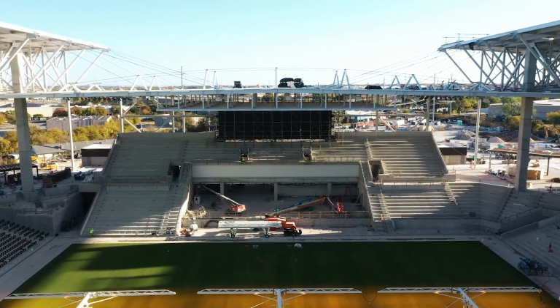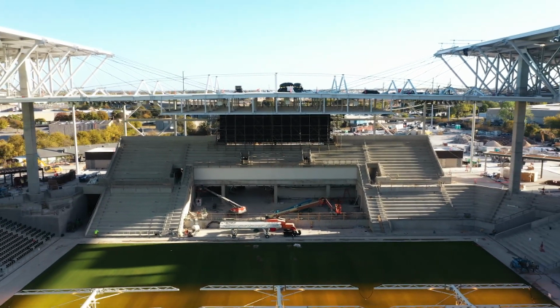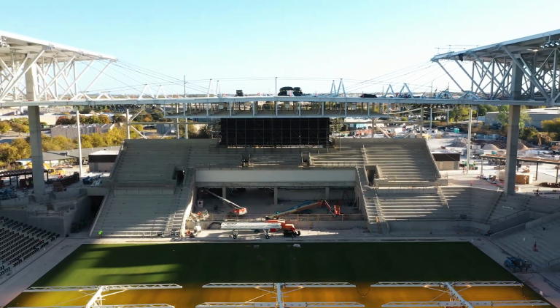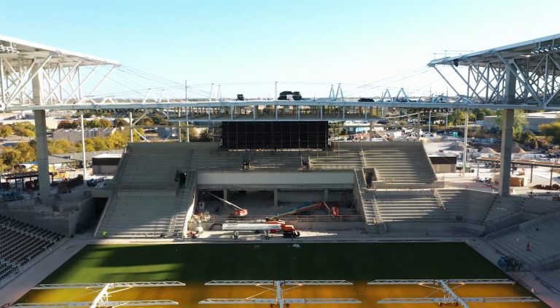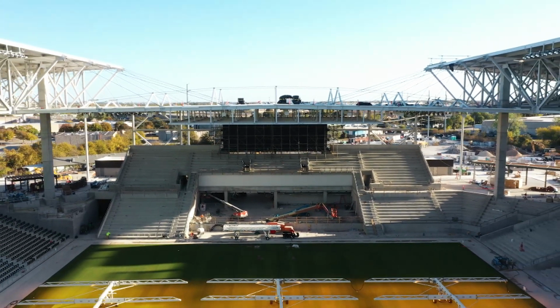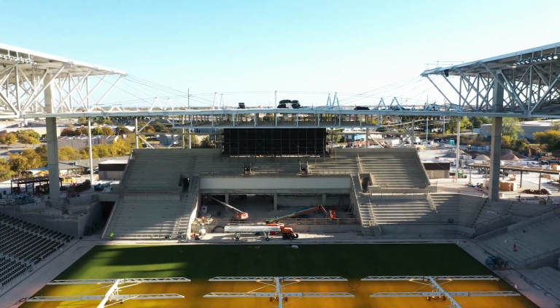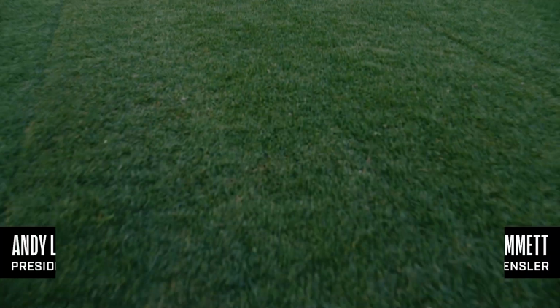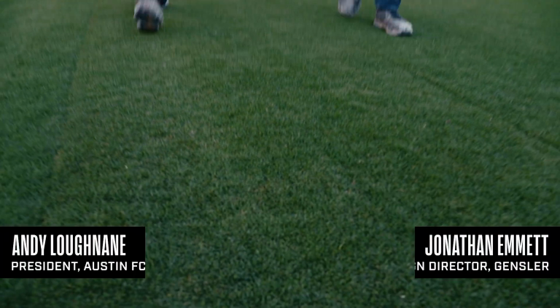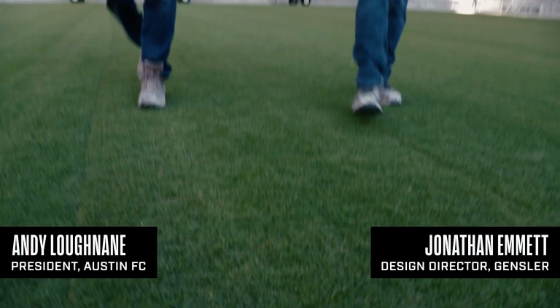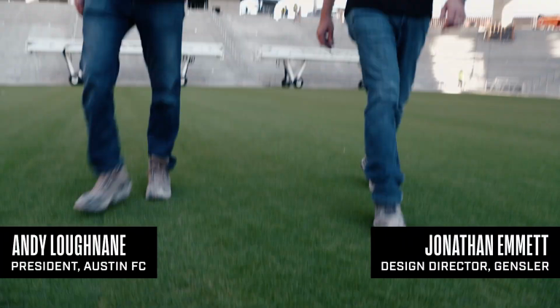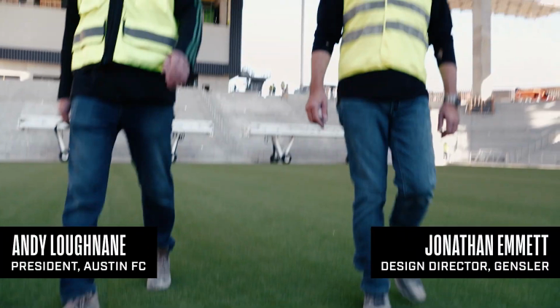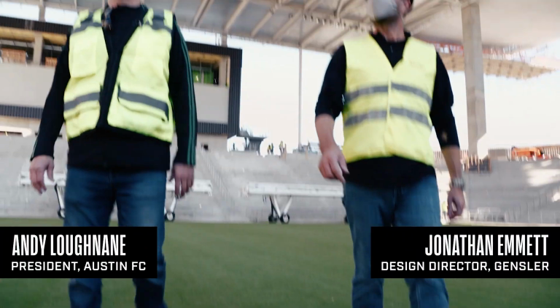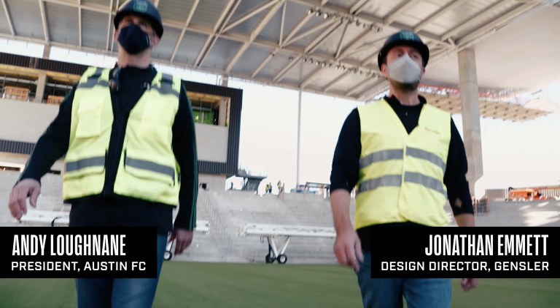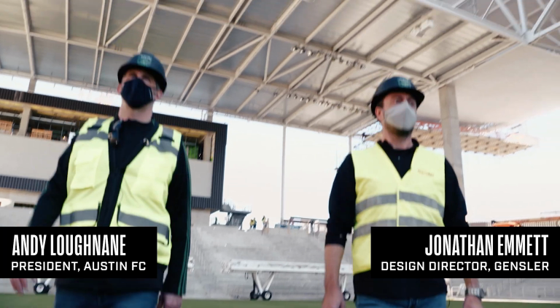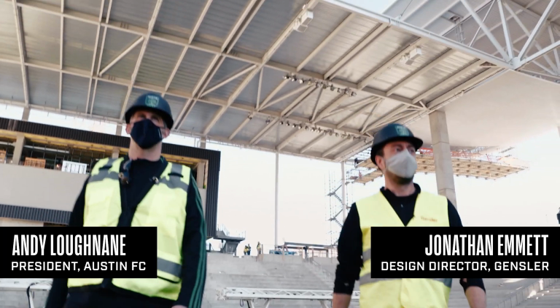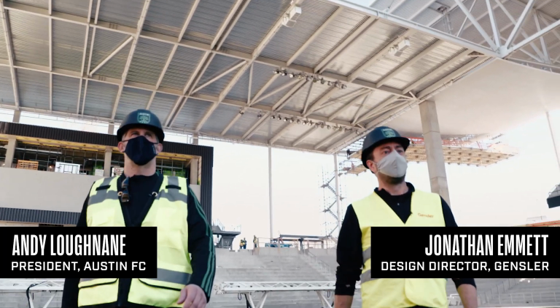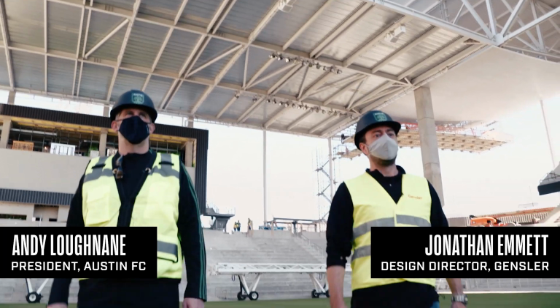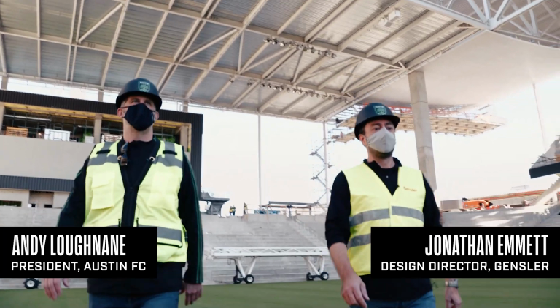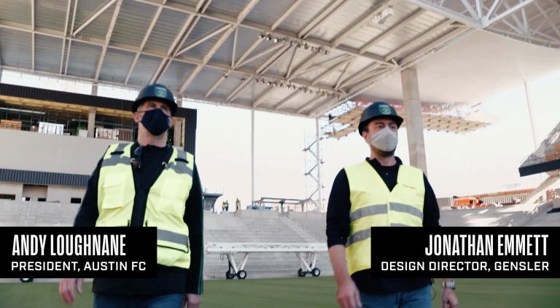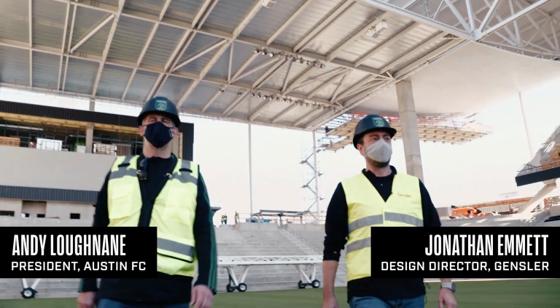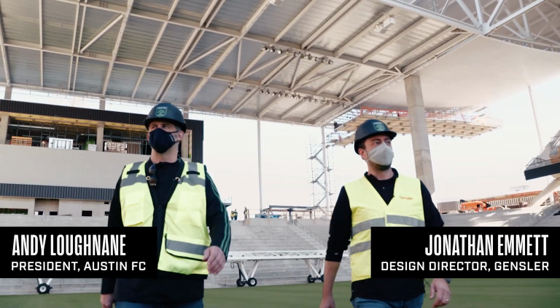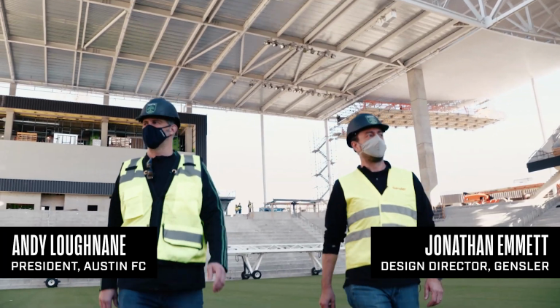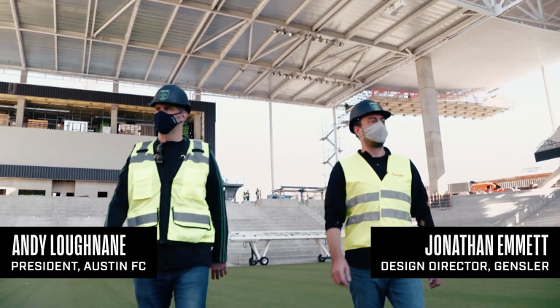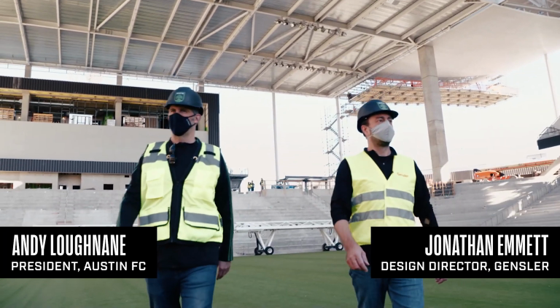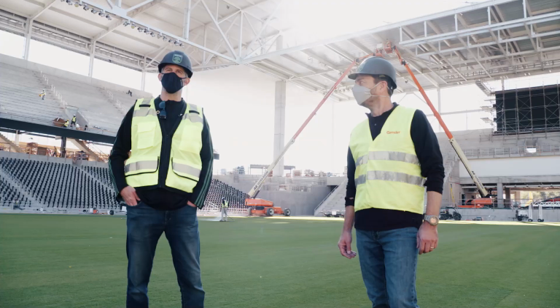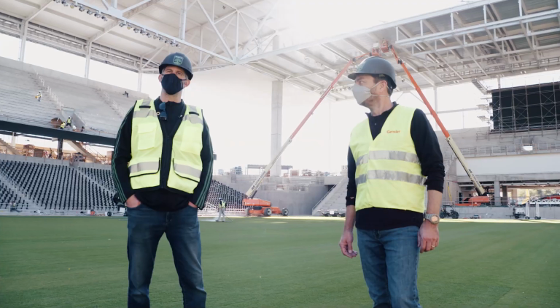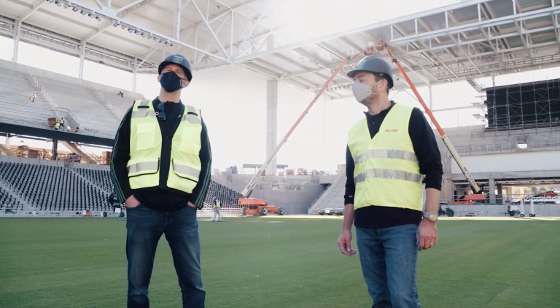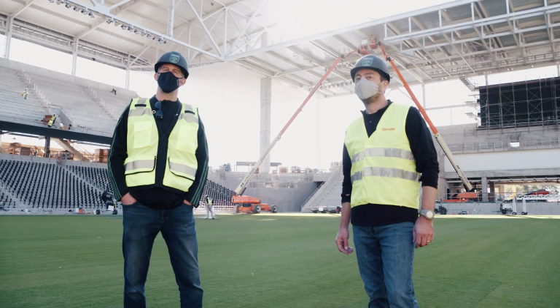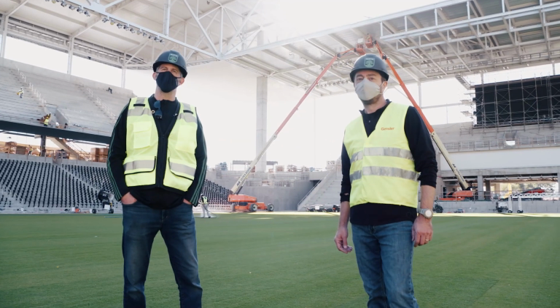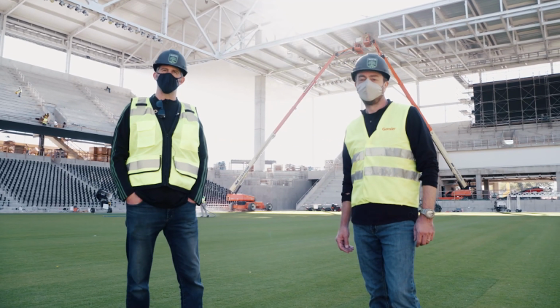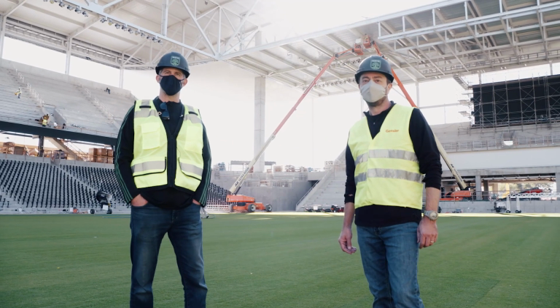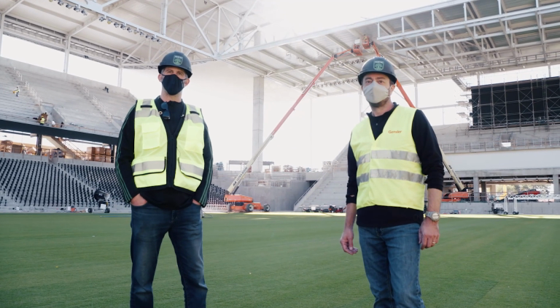Hi, my name is Andy Lockdane. I'm president of Austin FC and I'm joined today by Jonathan Emmett, who's lead designer from Gensler.